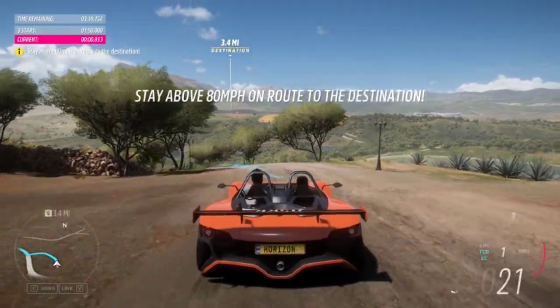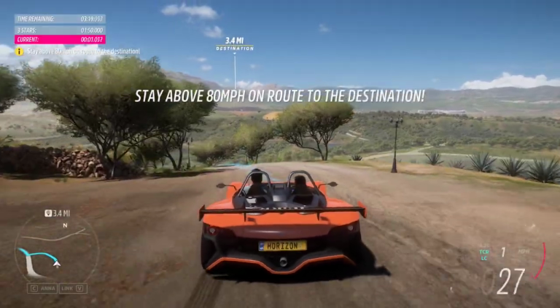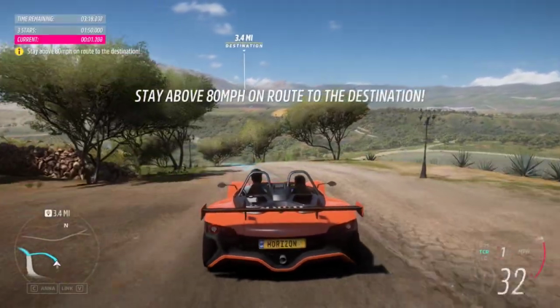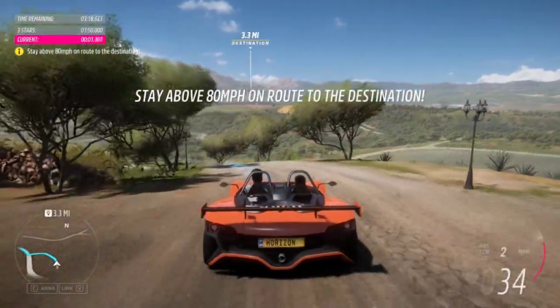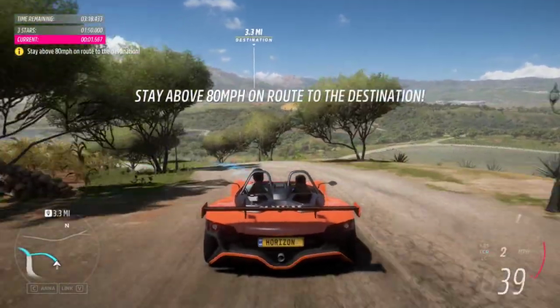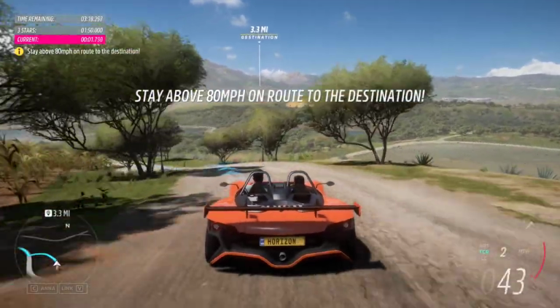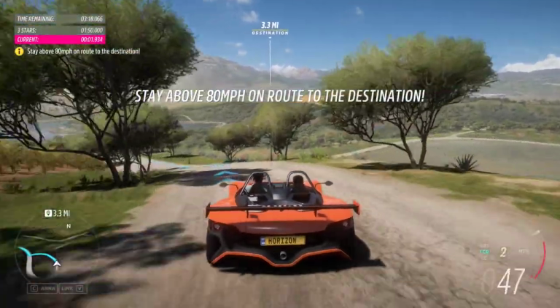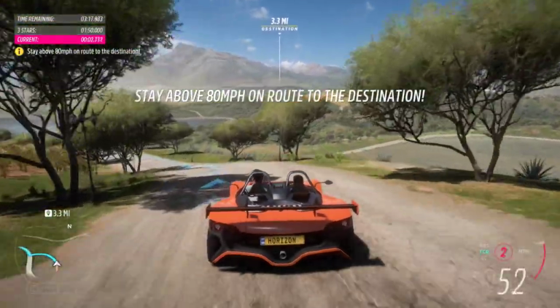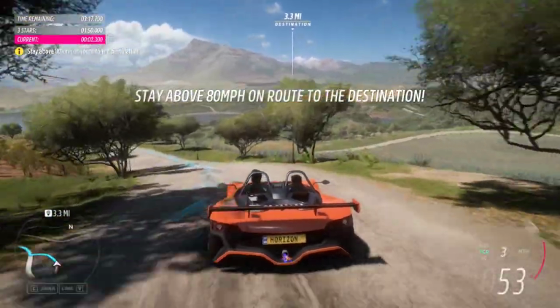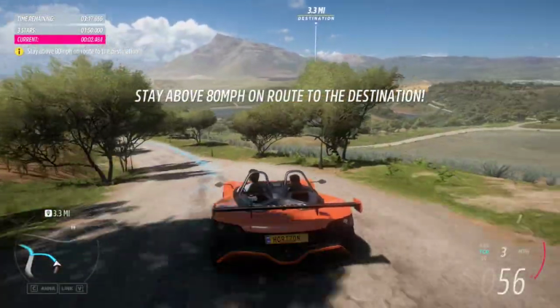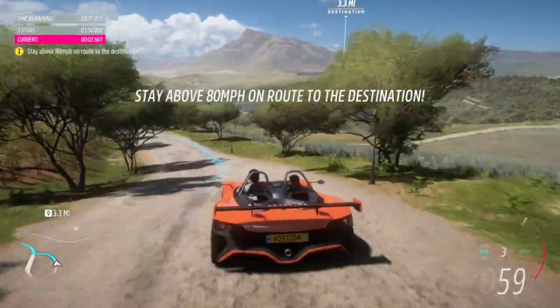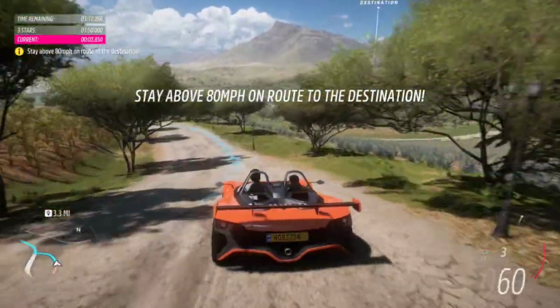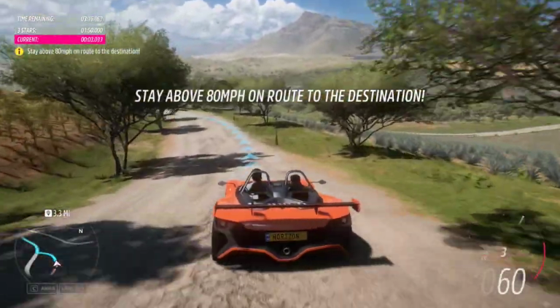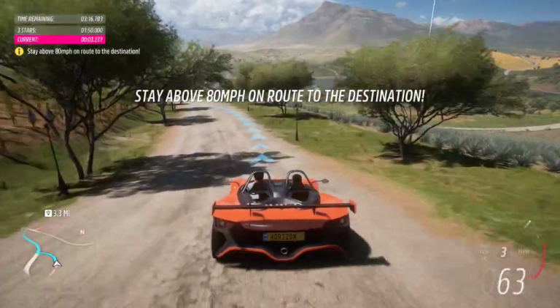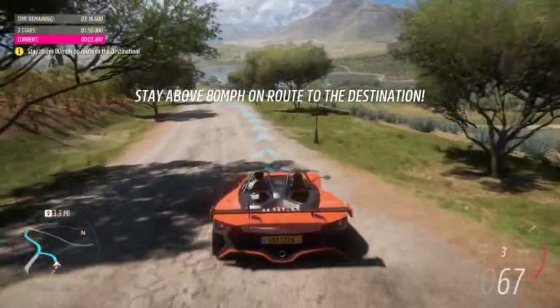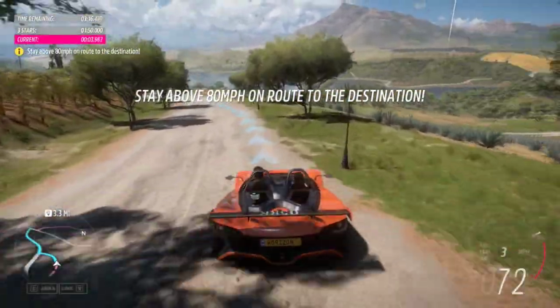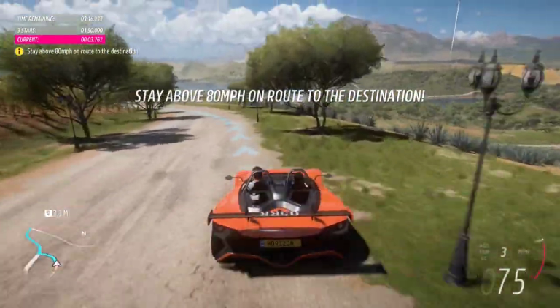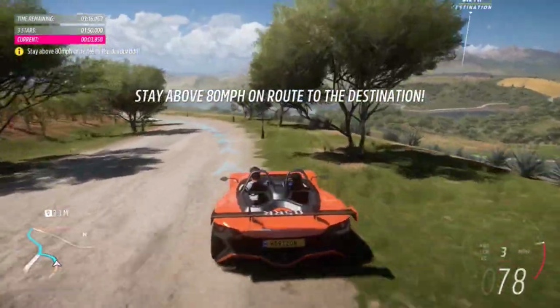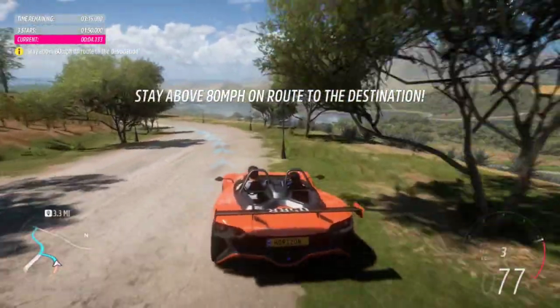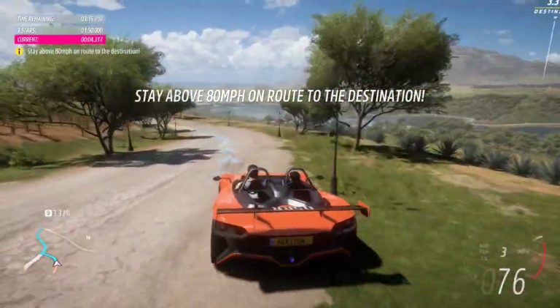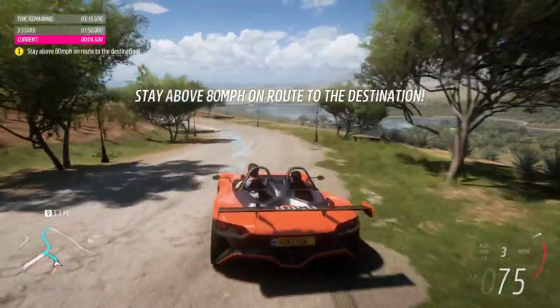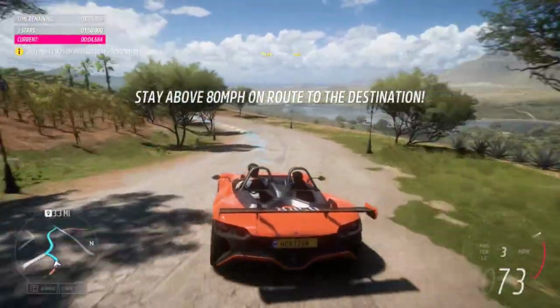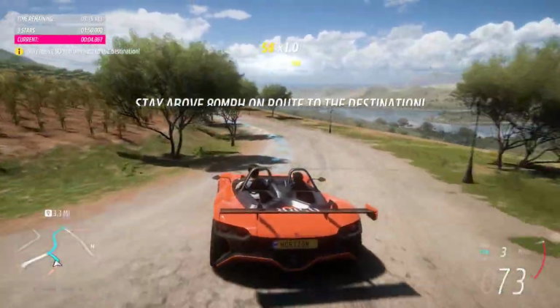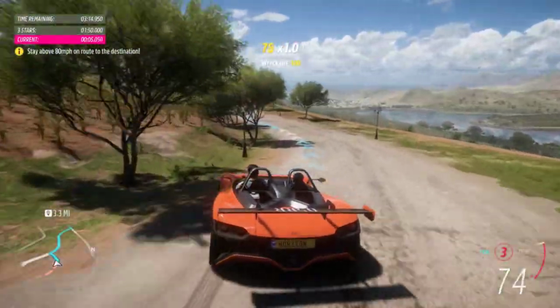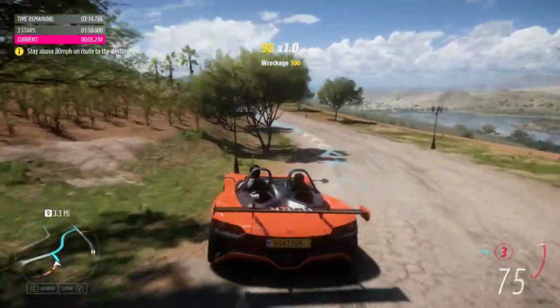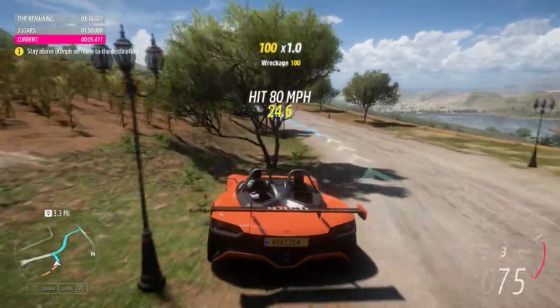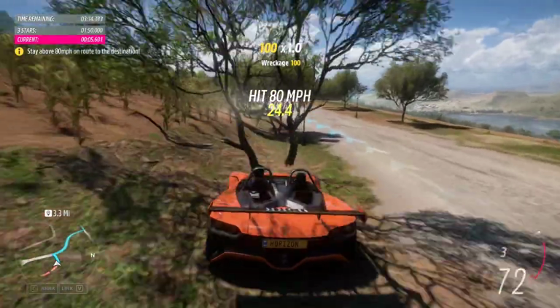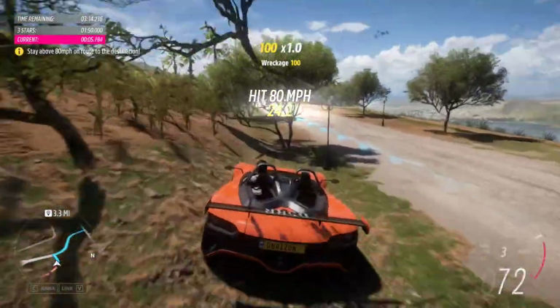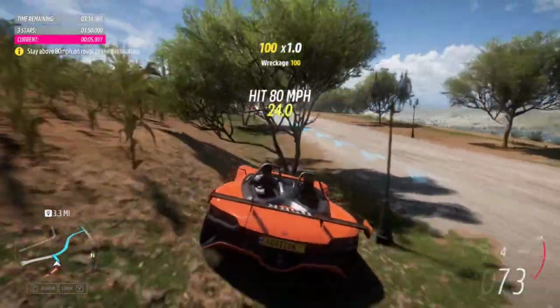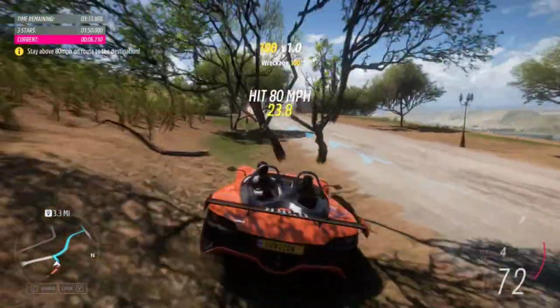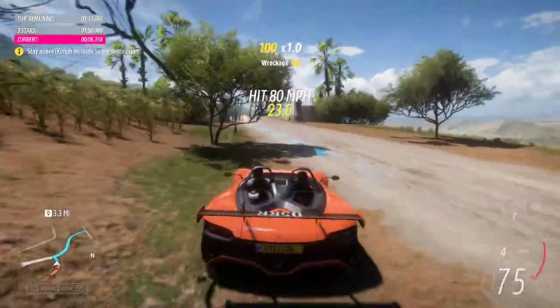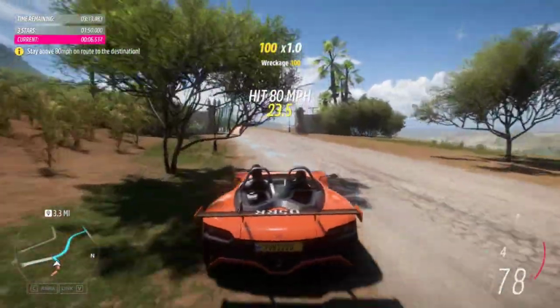Let's get moving, get some speed, then turn into the countryside — really see what this car can do.